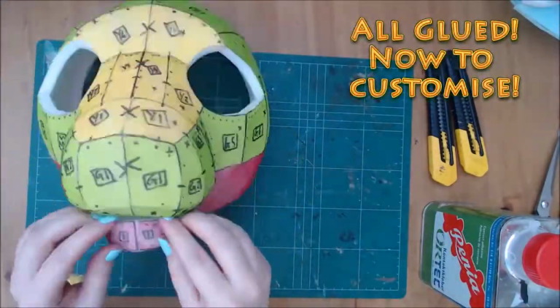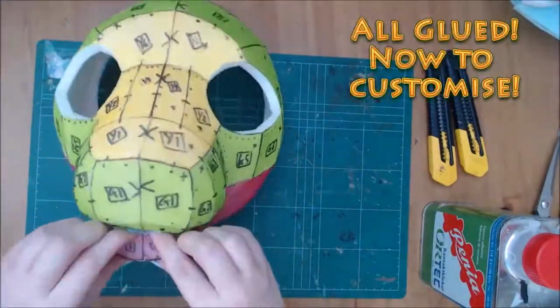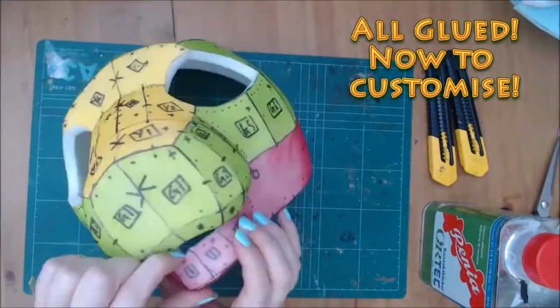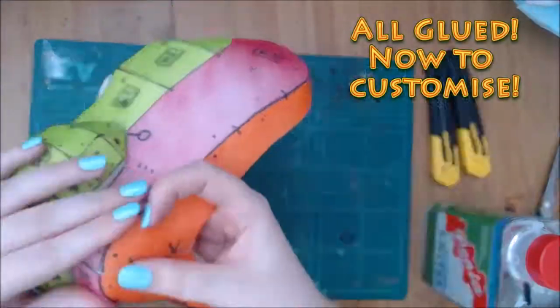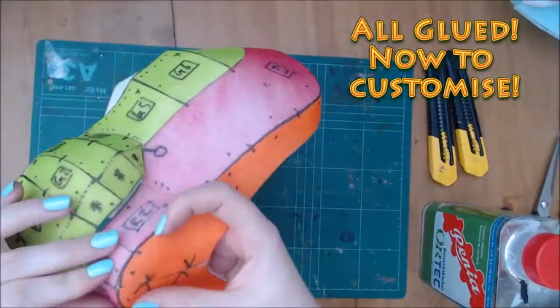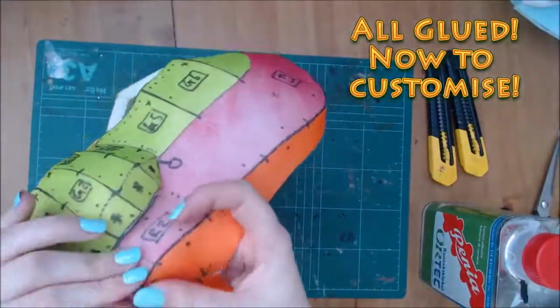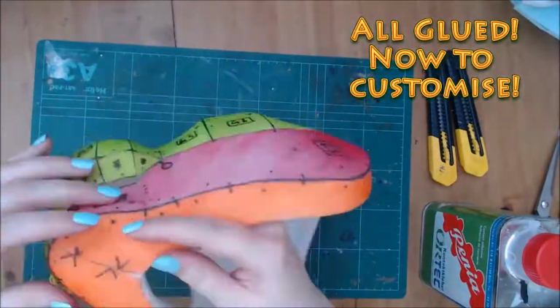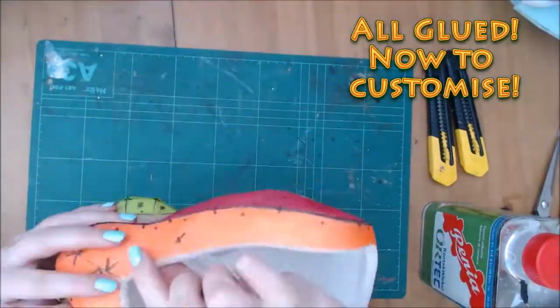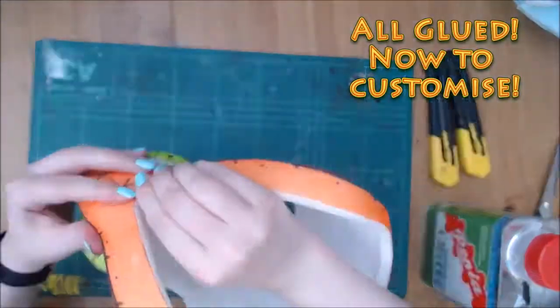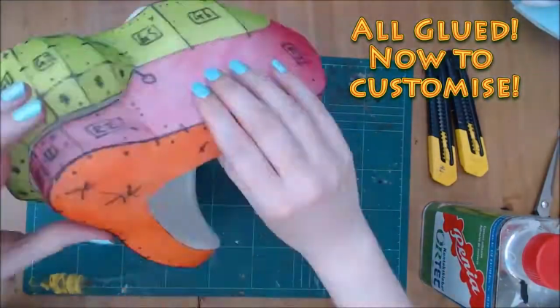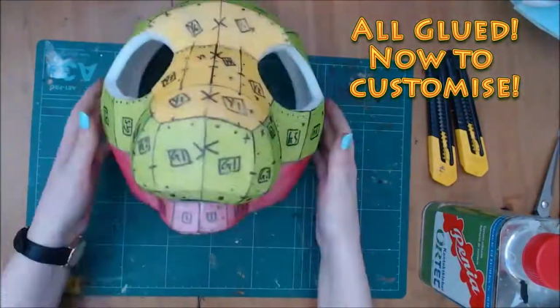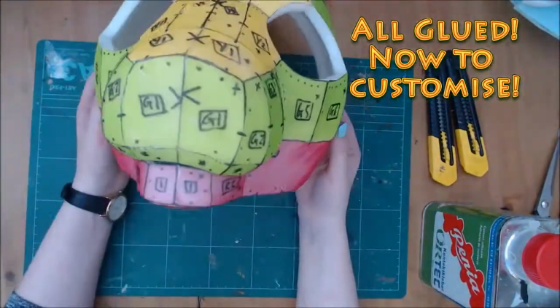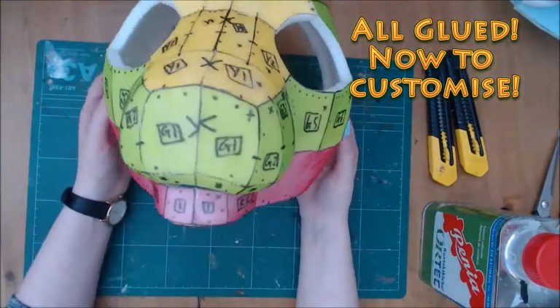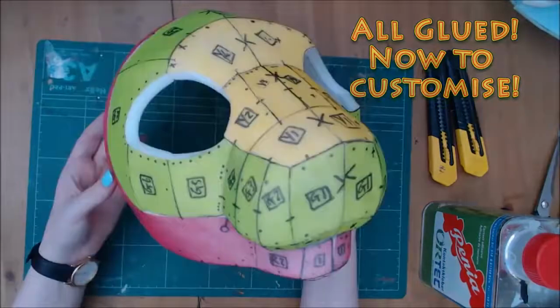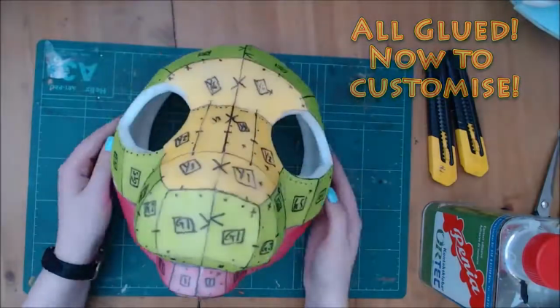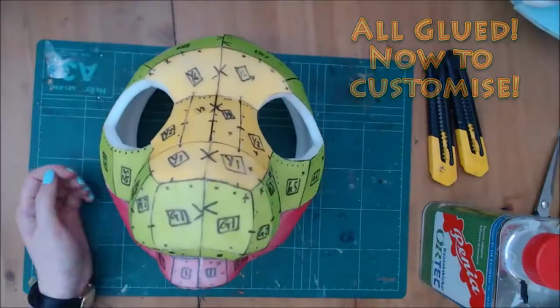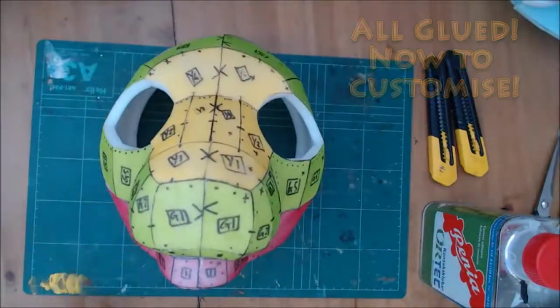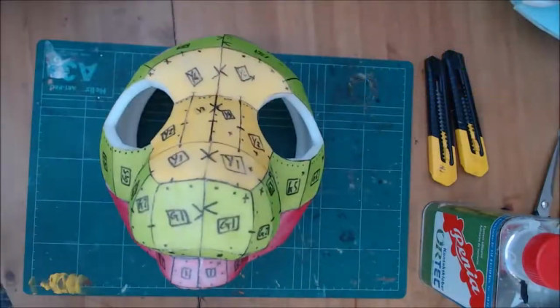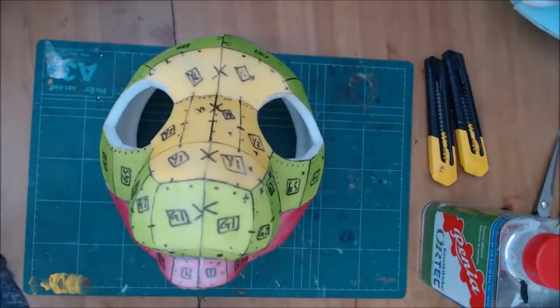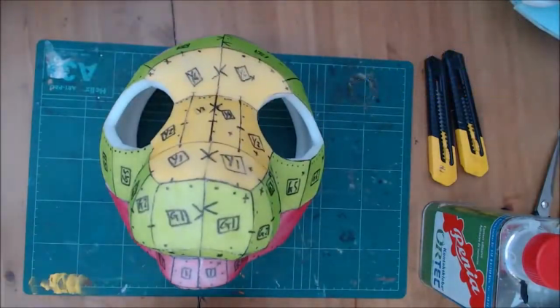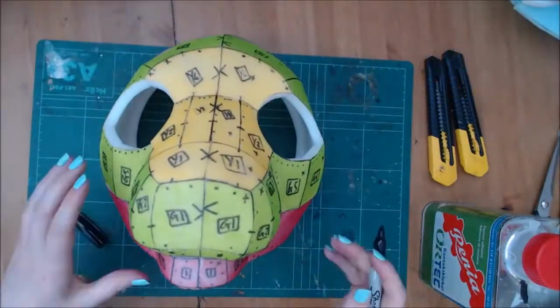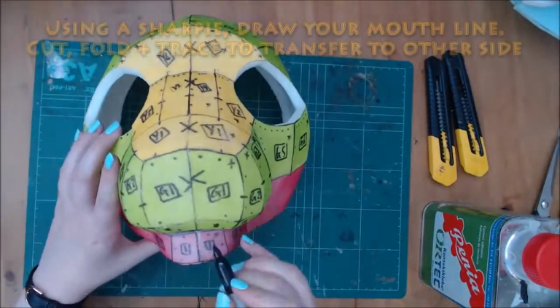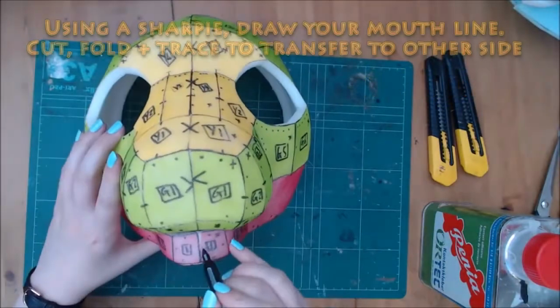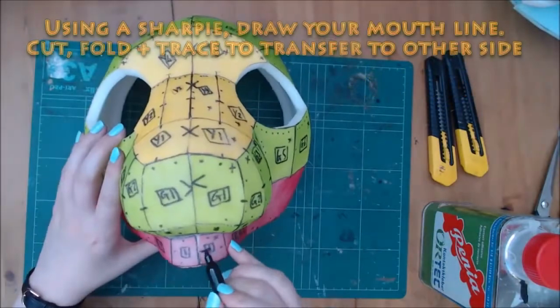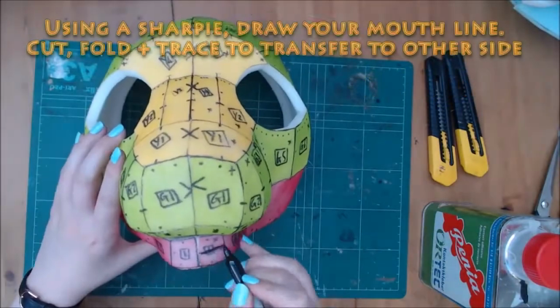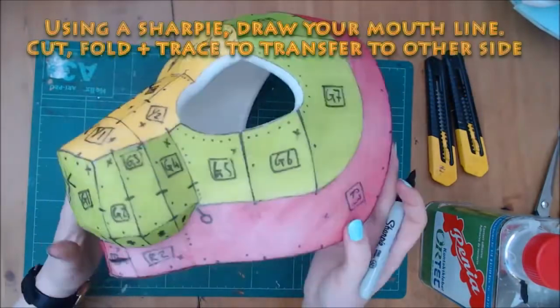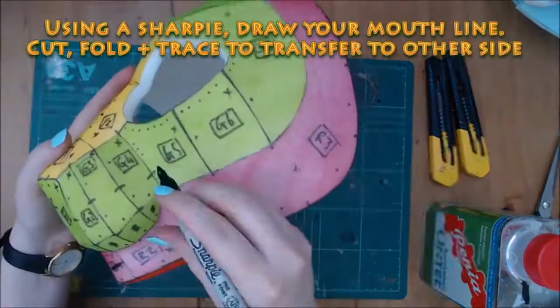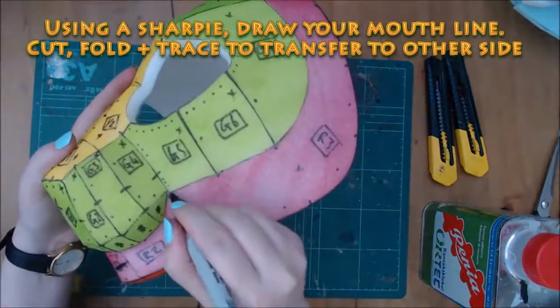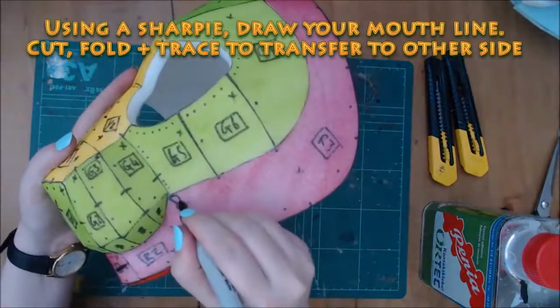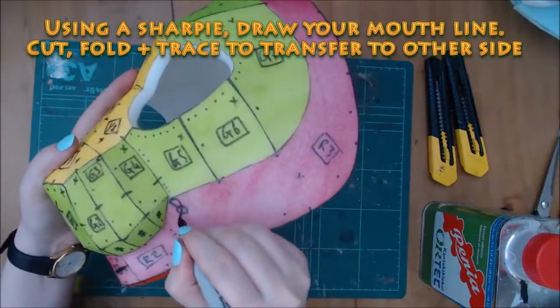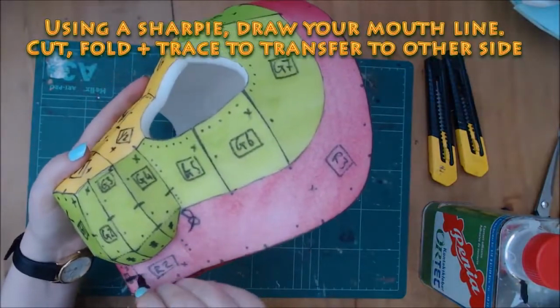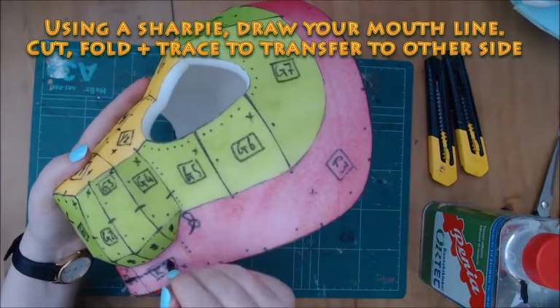Now that the base is glued, it's time to customise. Cut the mouth out, add ears, nose, etc.